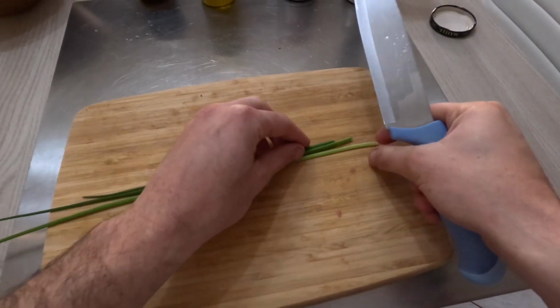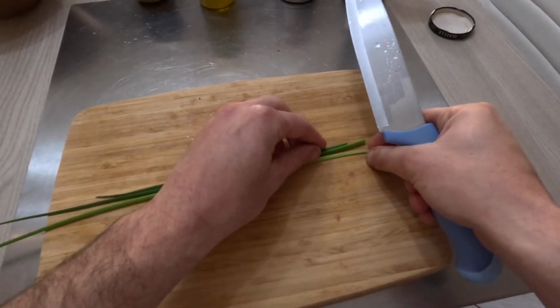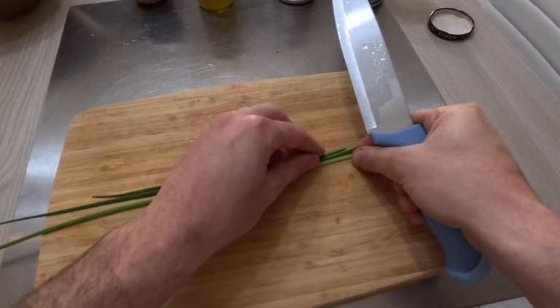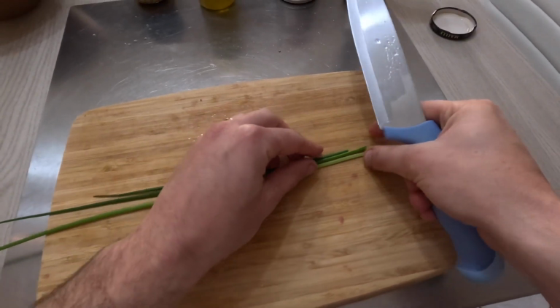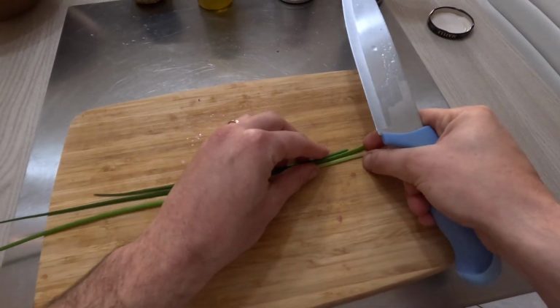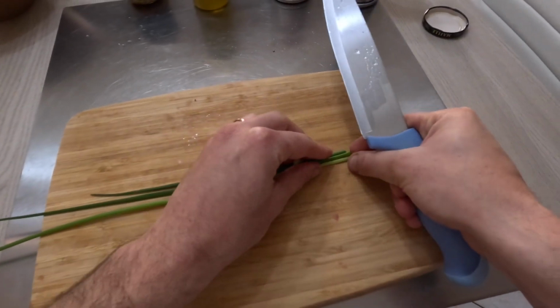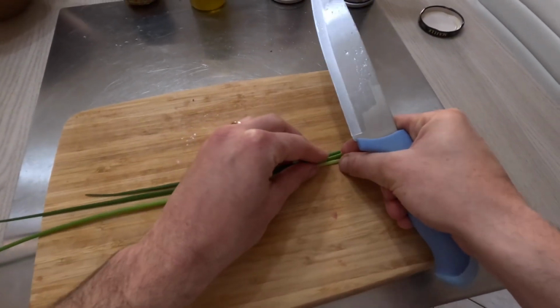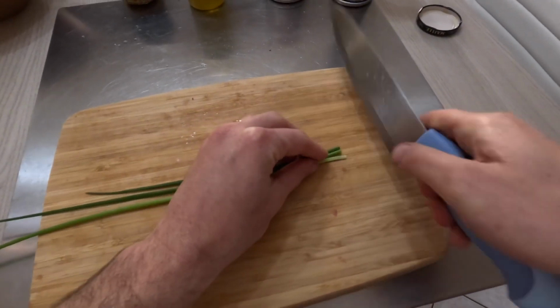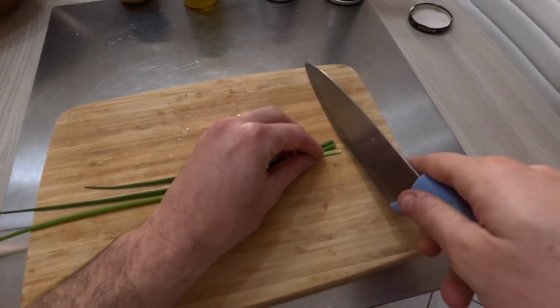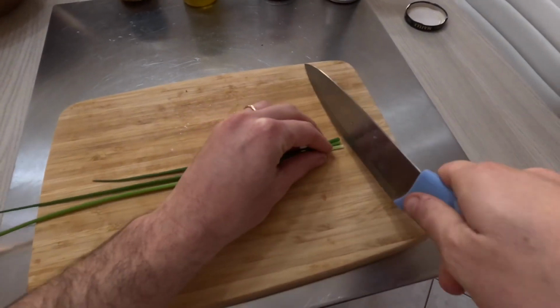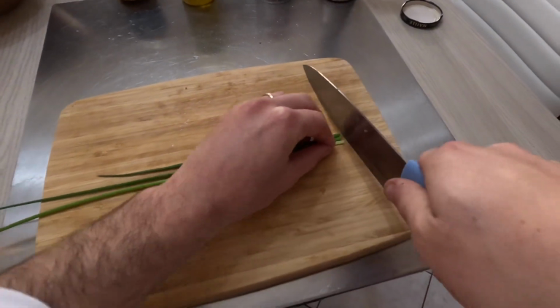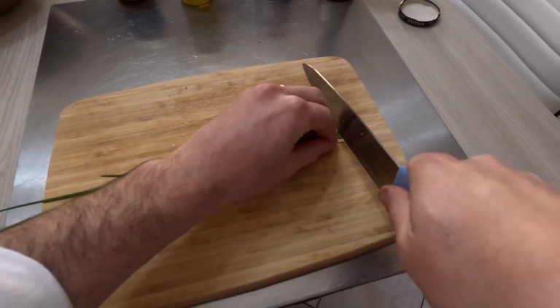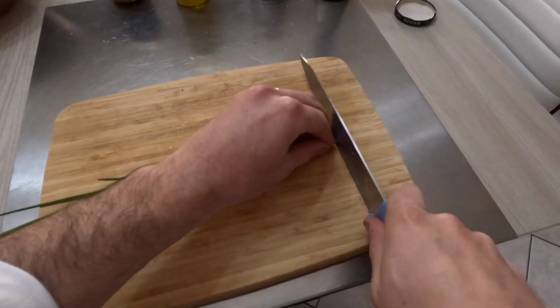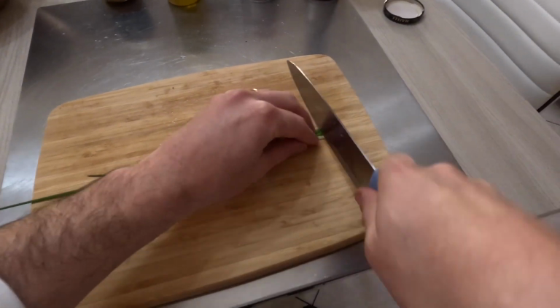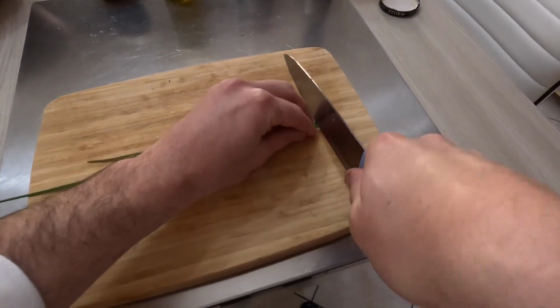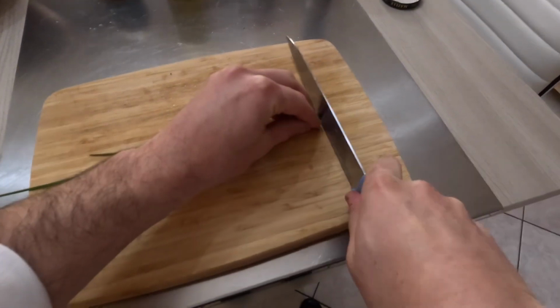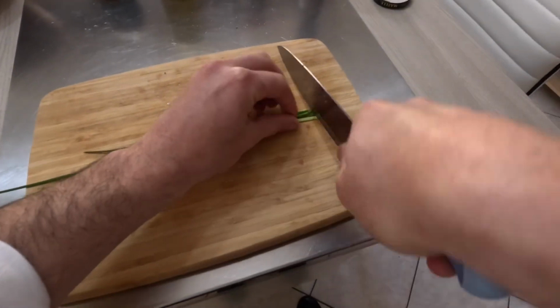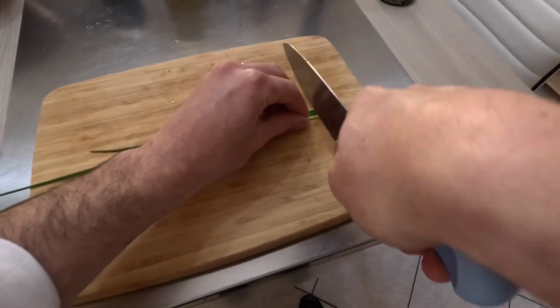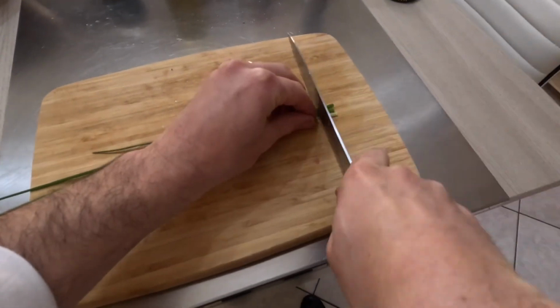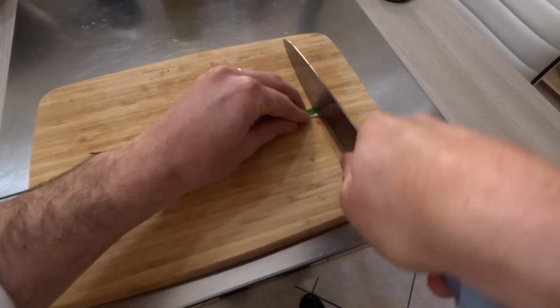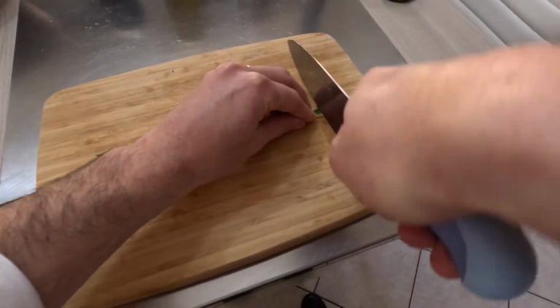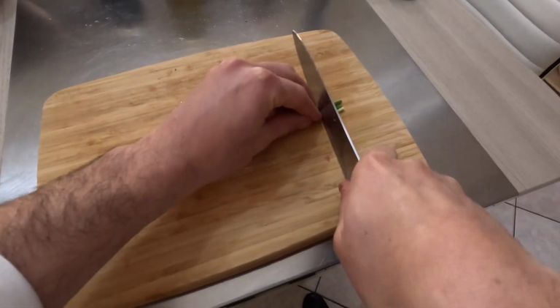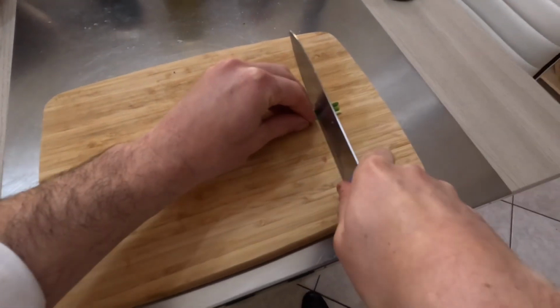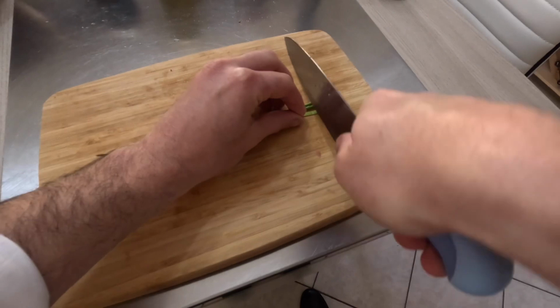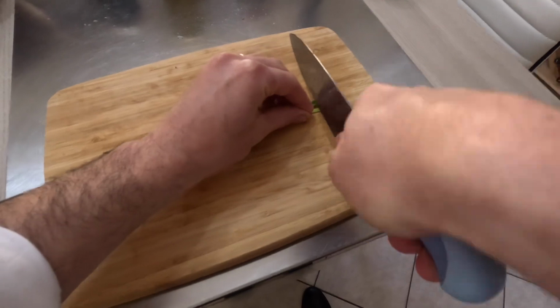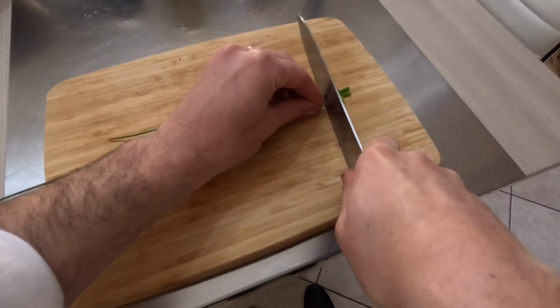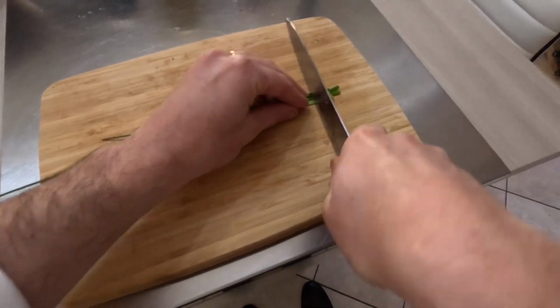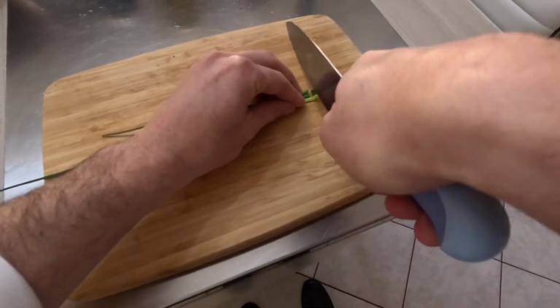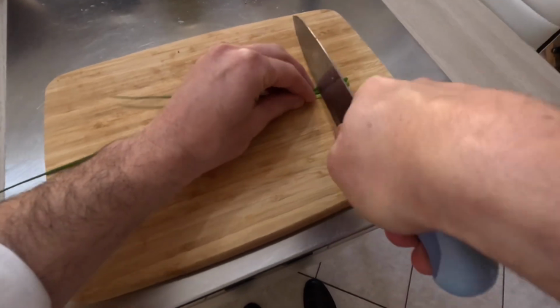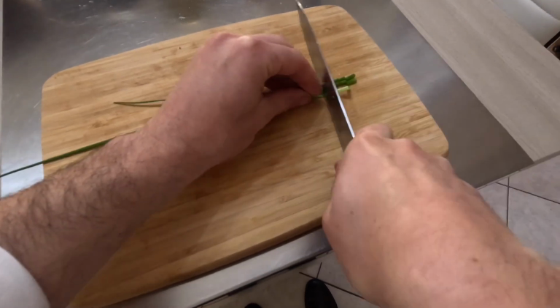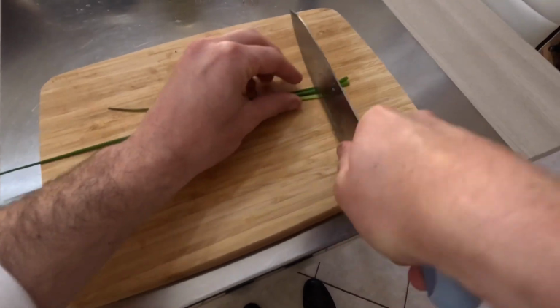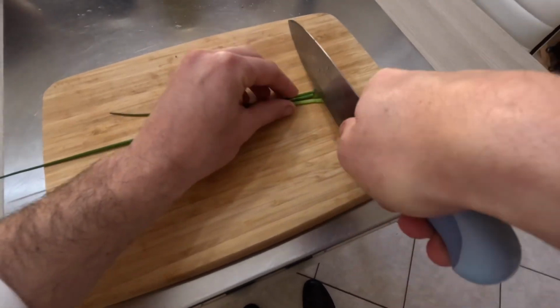Then, finely chop the chives and add them to the tuna, mixing it in.